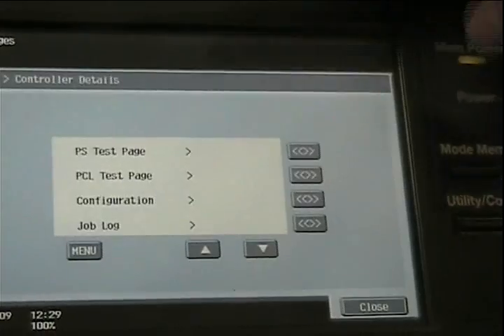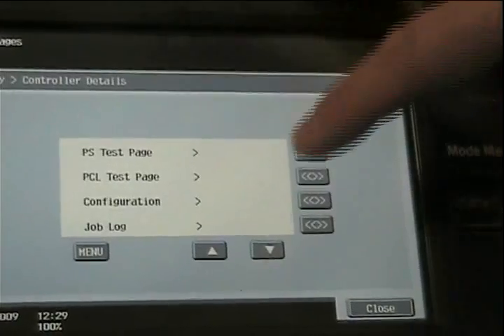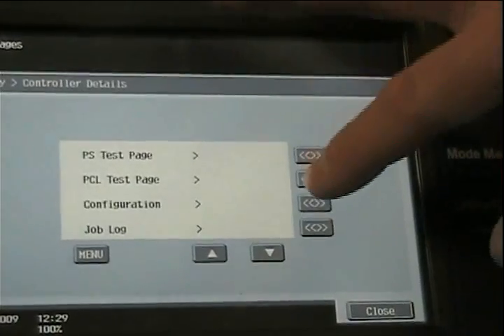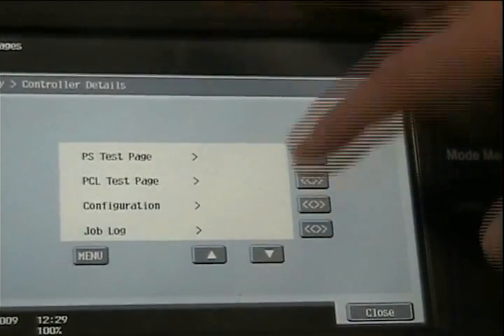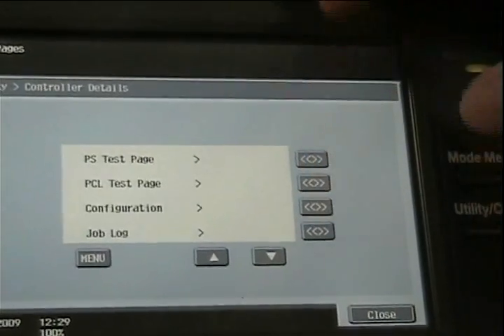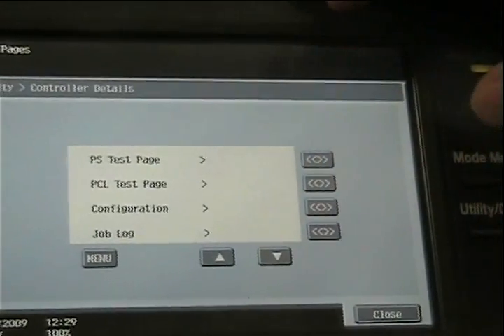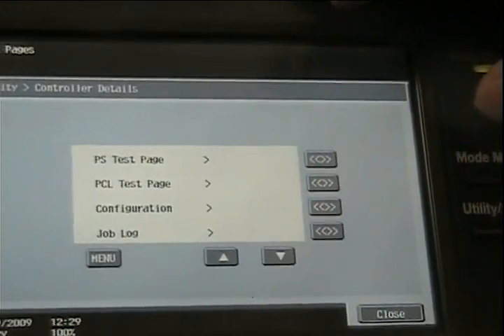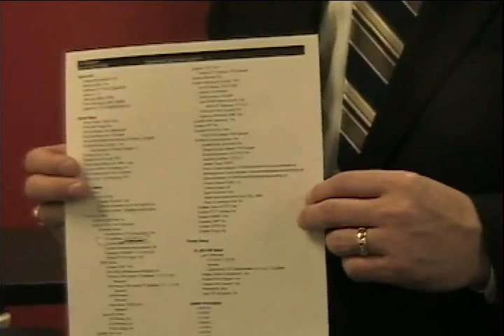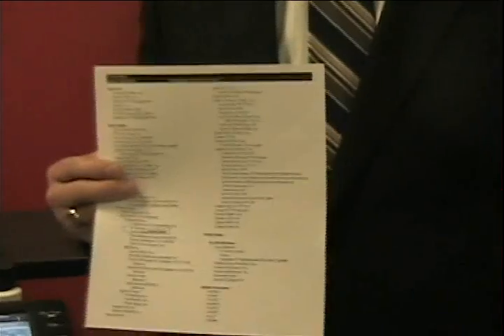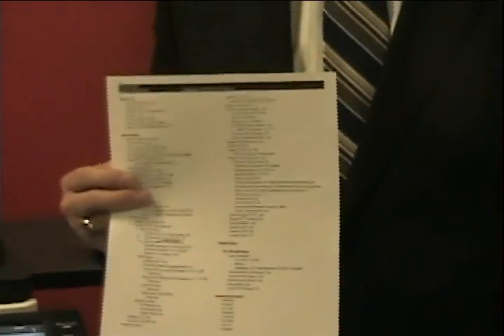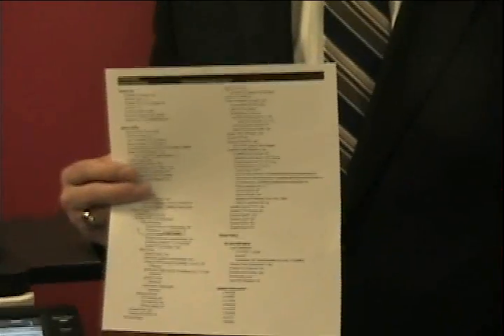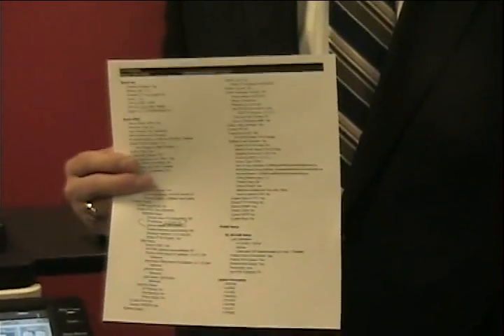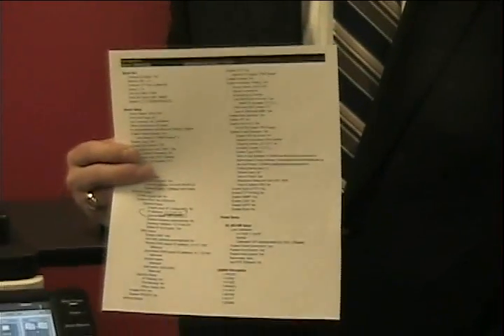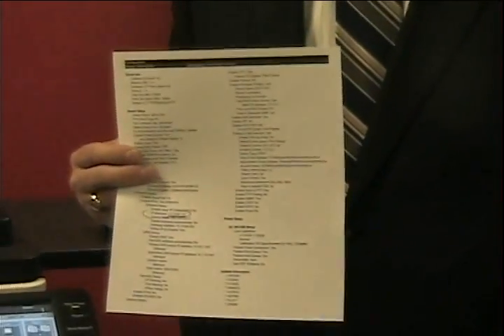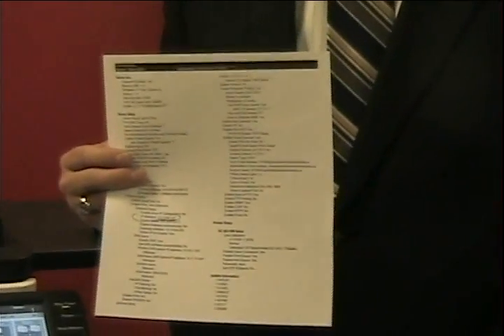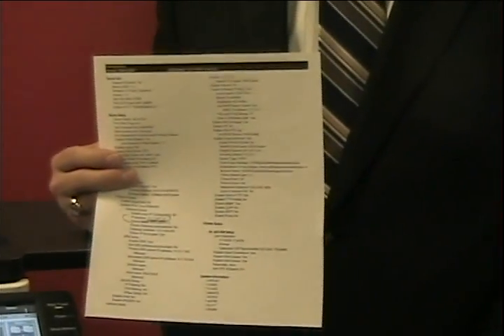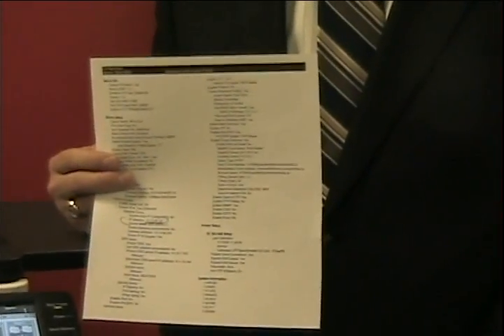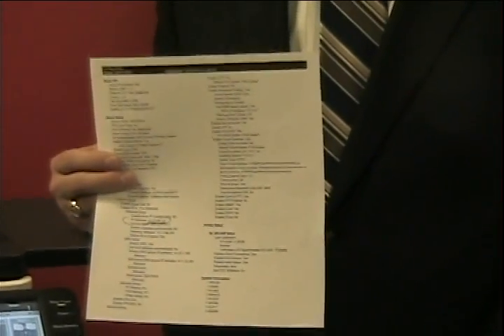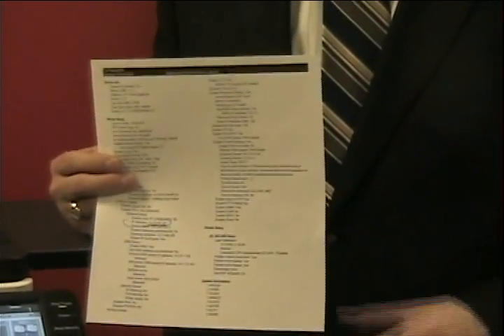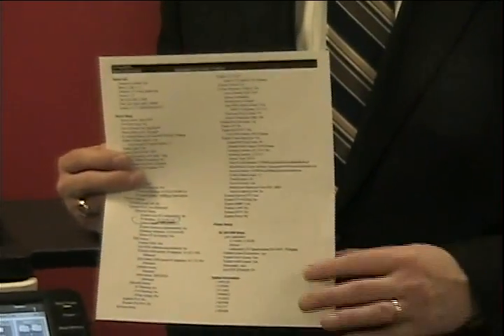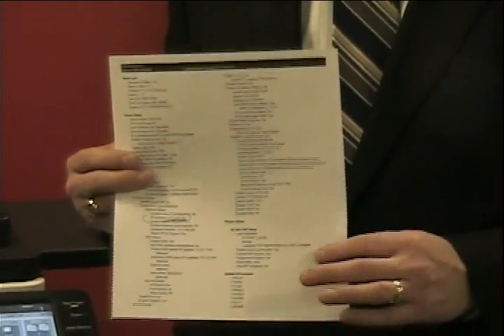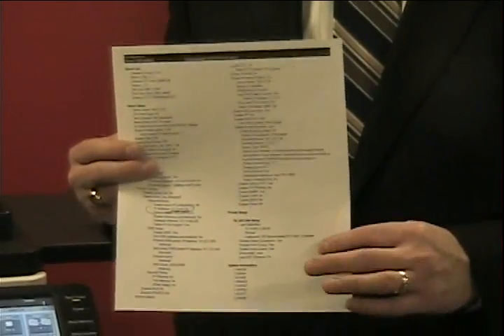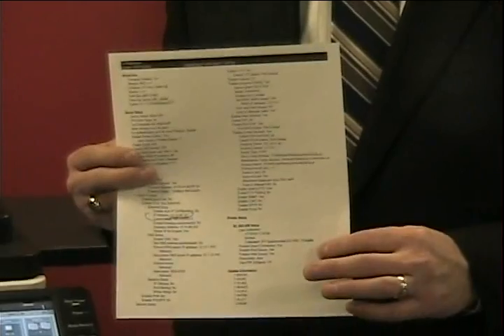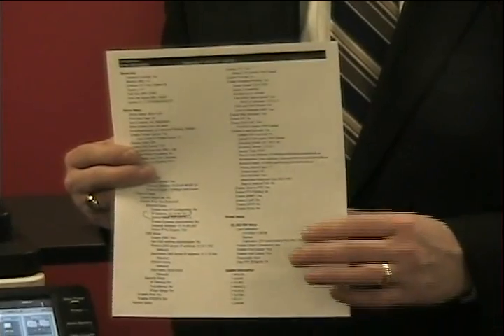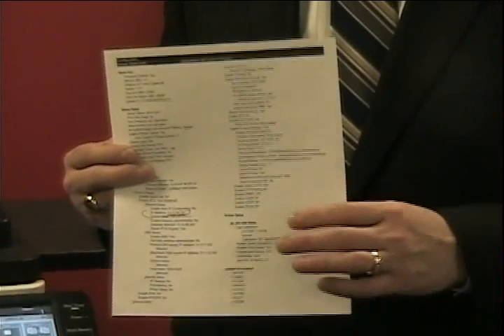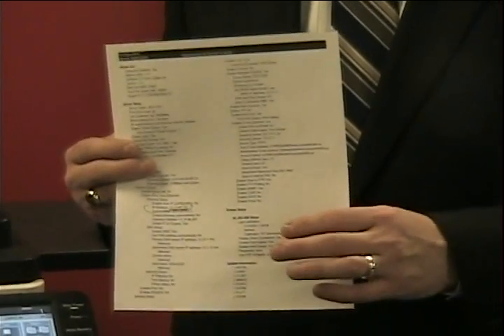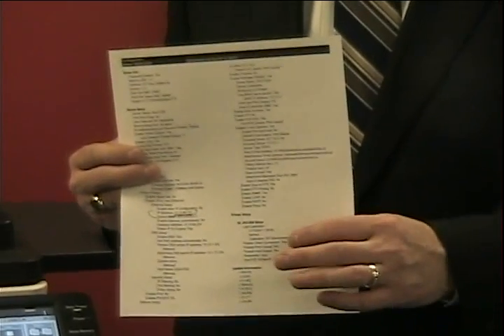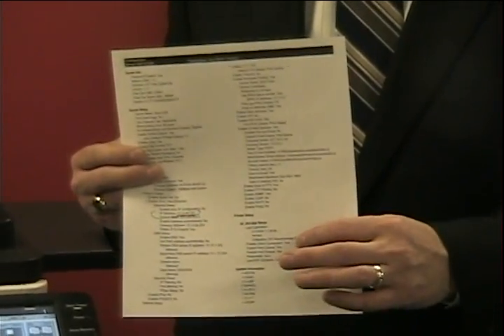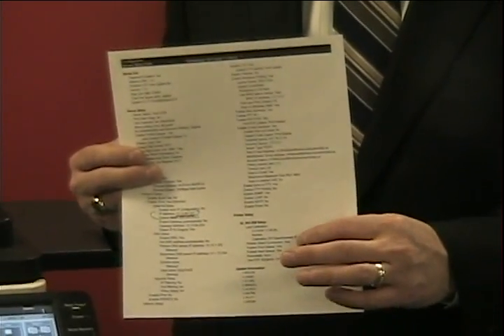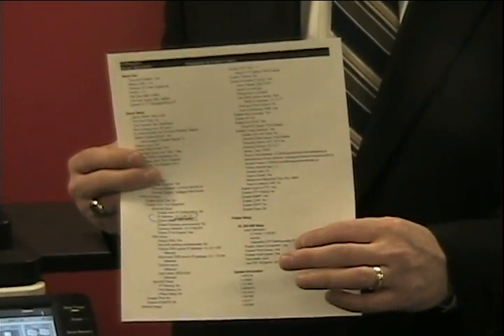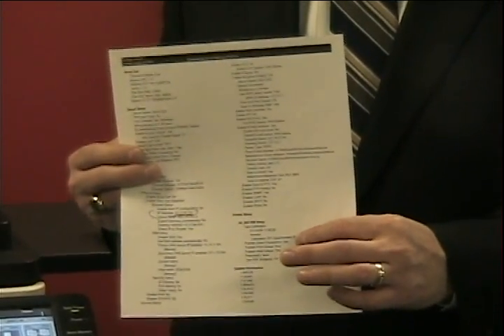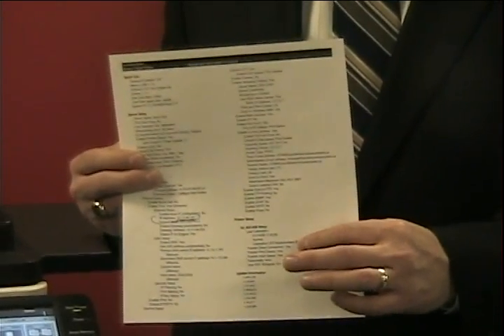Then touch Configuration. Now that you've touched the Configuration button, a report page will print out with the IP address of your copier printer.